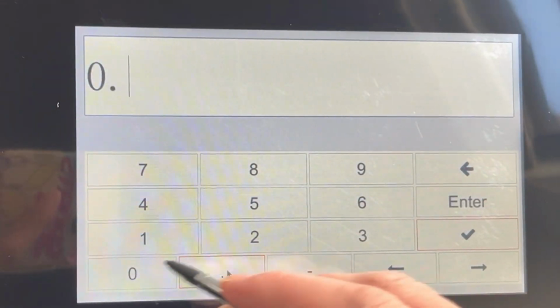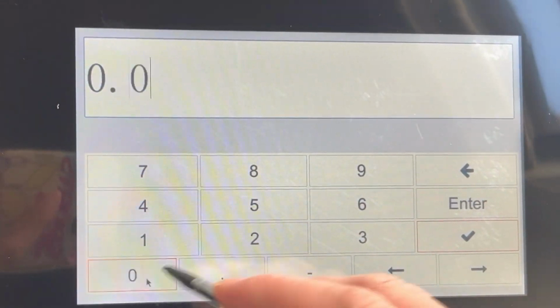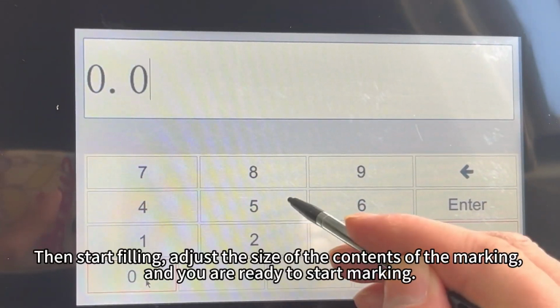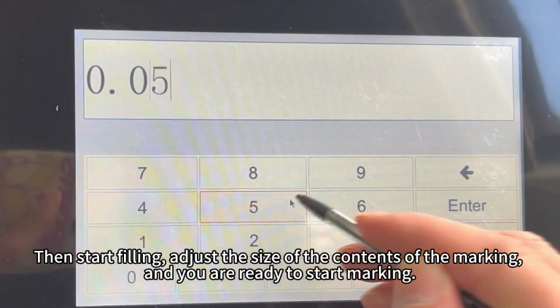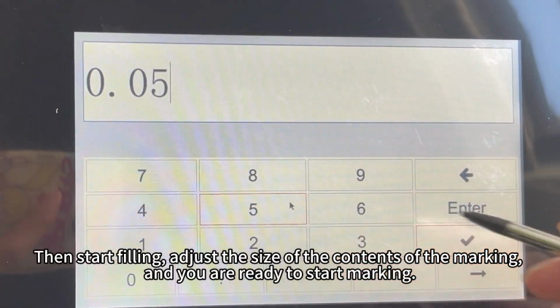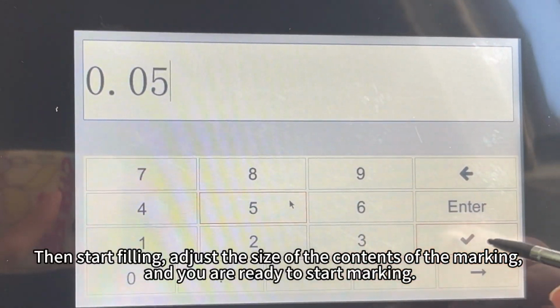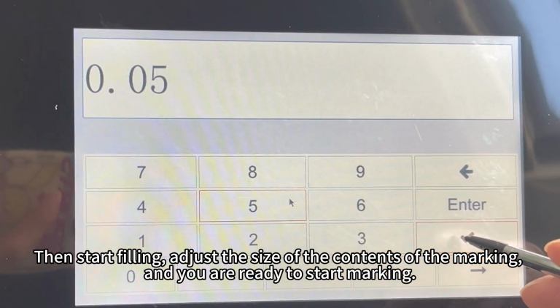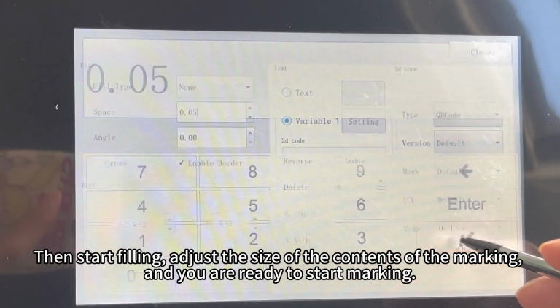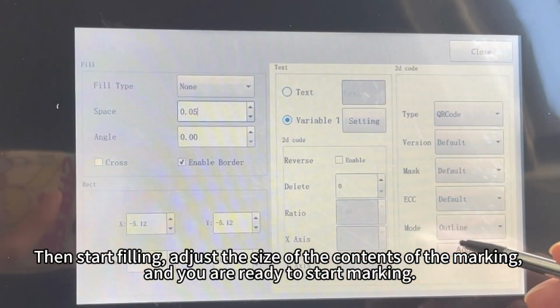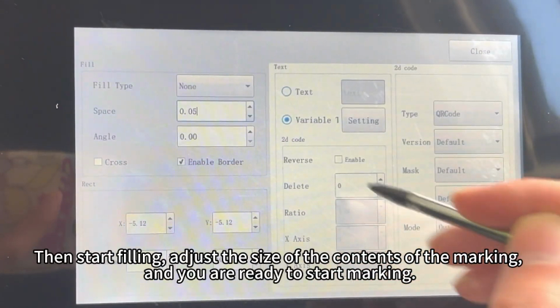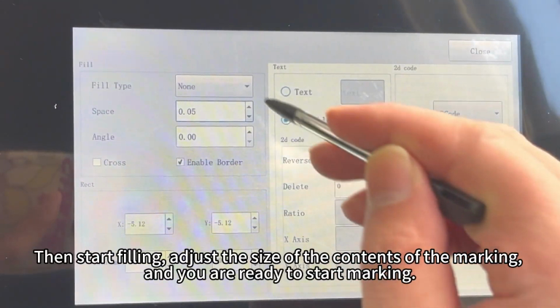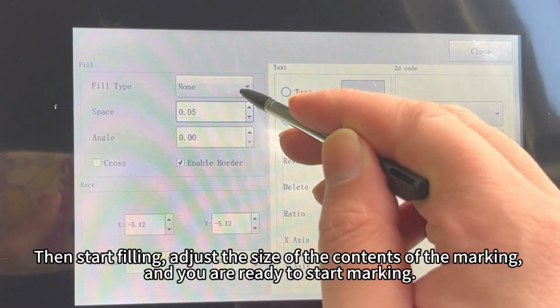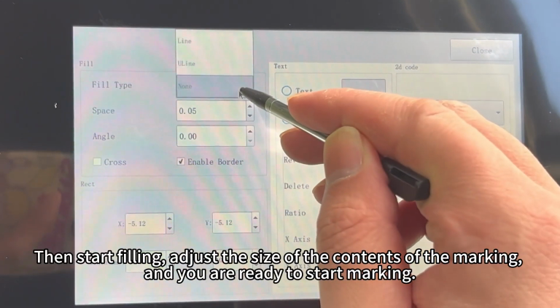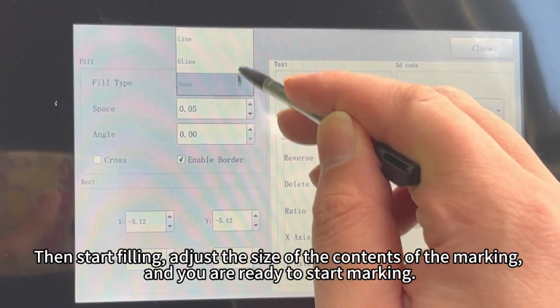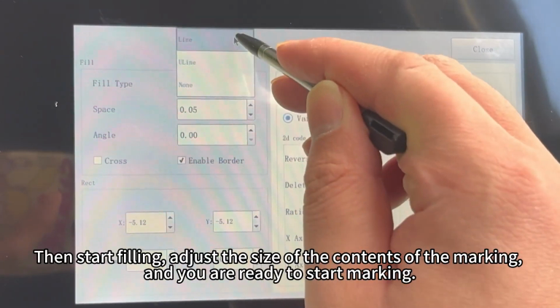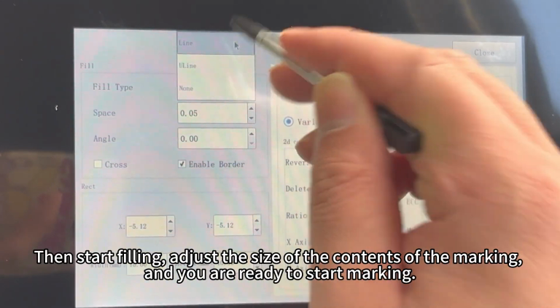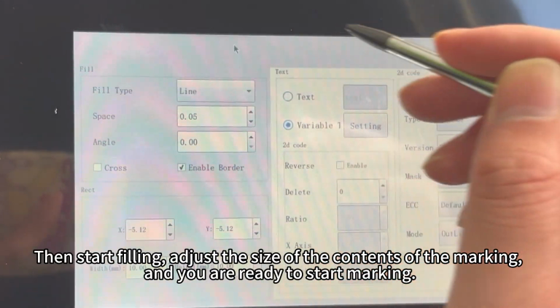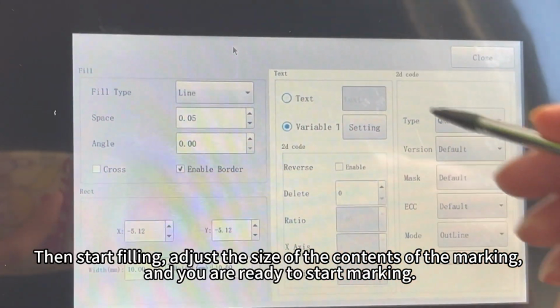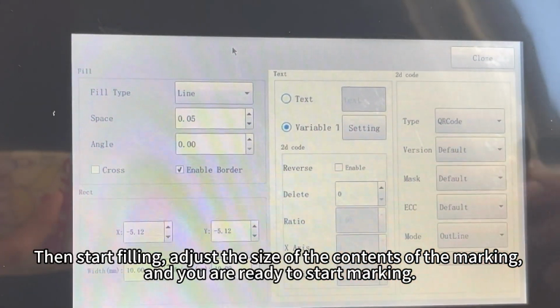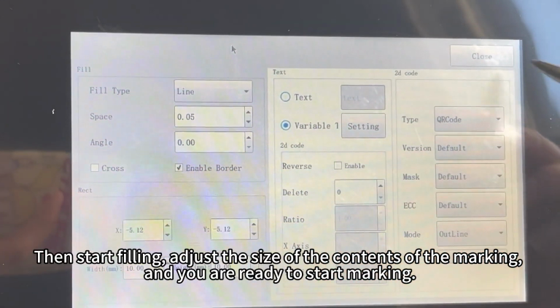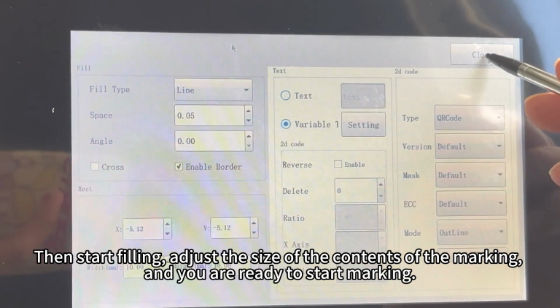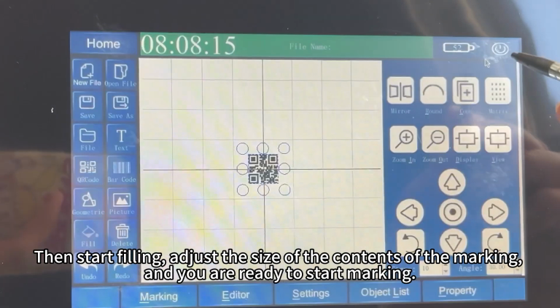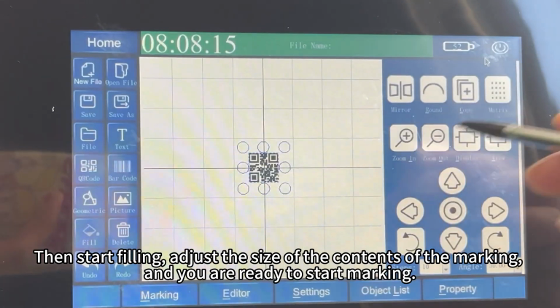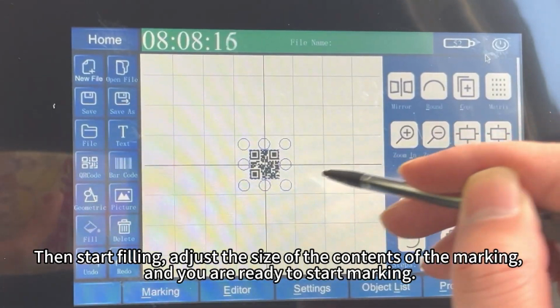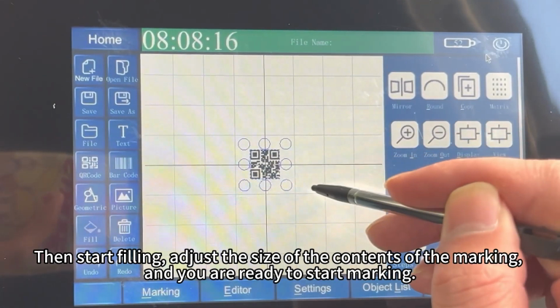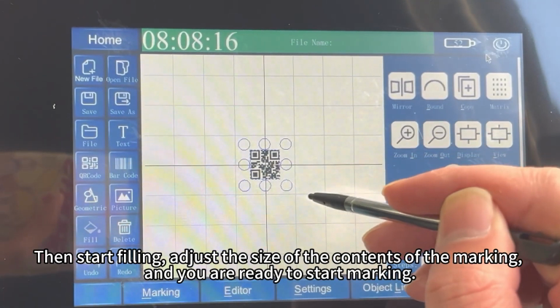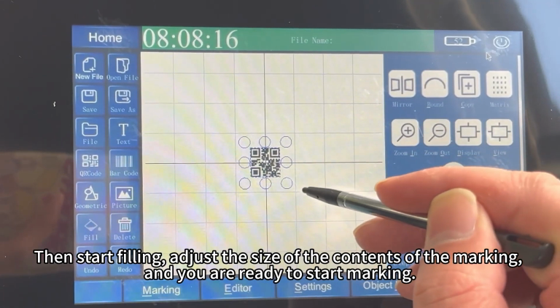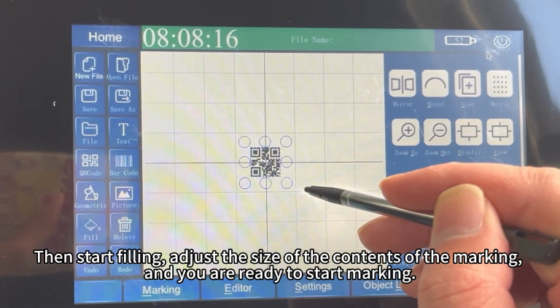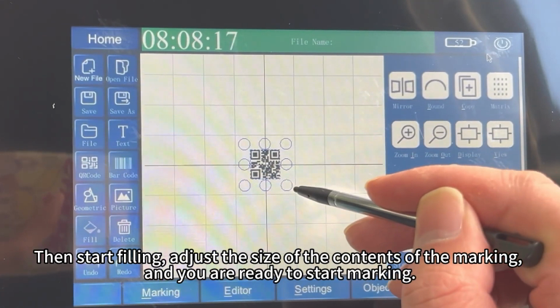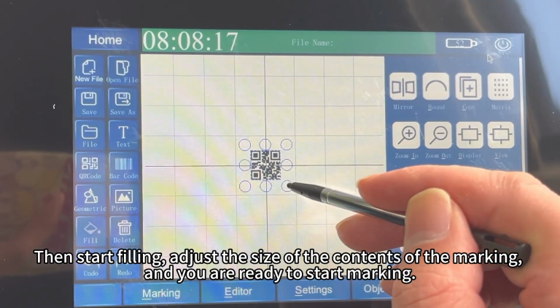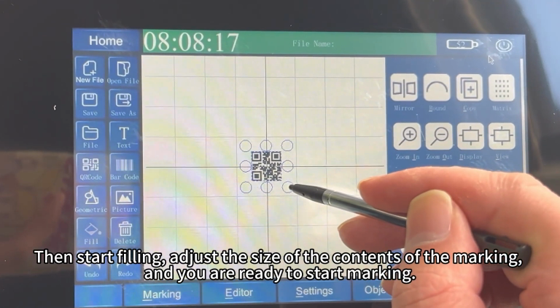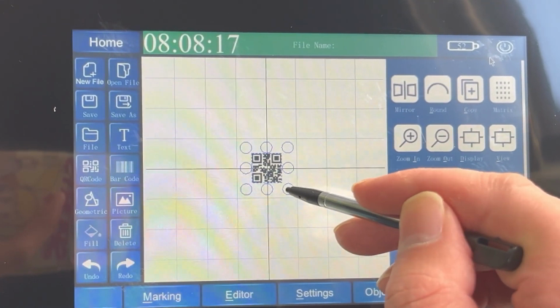Then start filling, adjust the size of the contents of the marking, and you are ready to start marking.